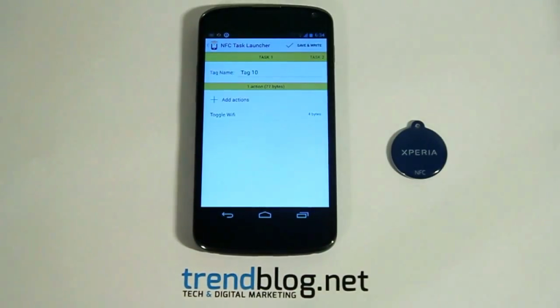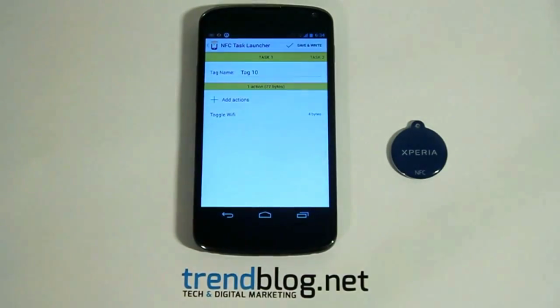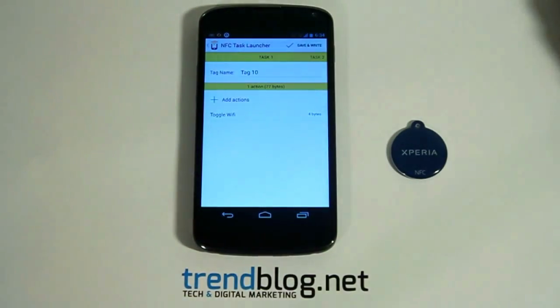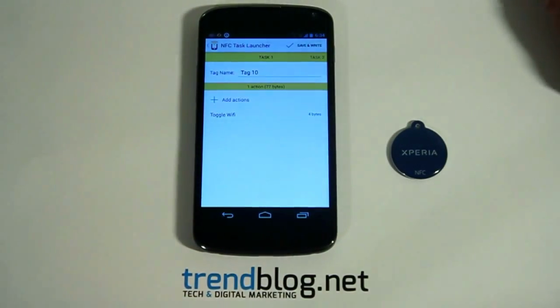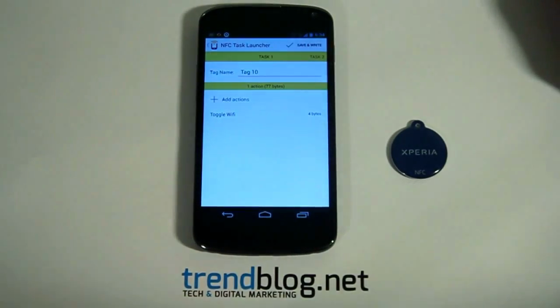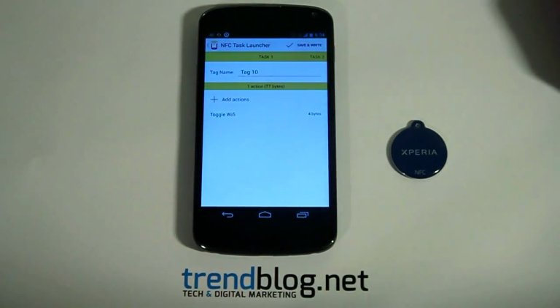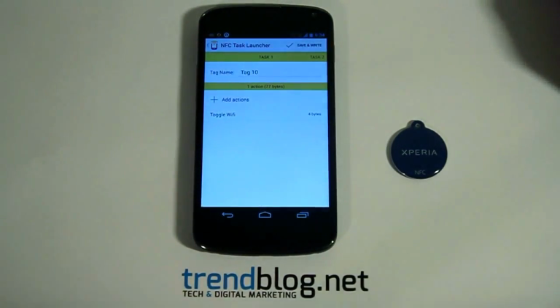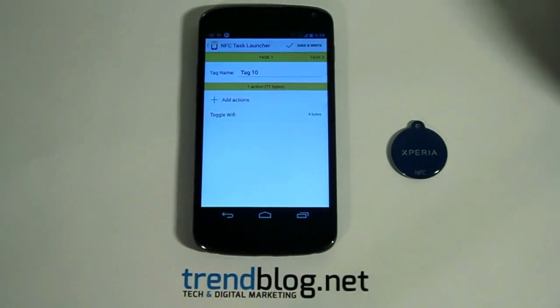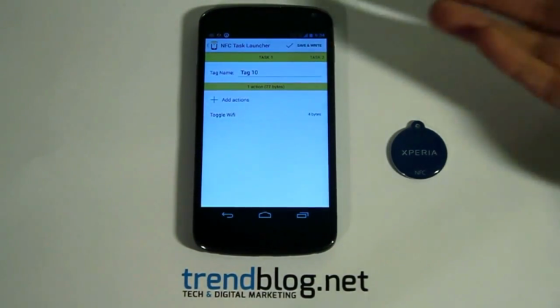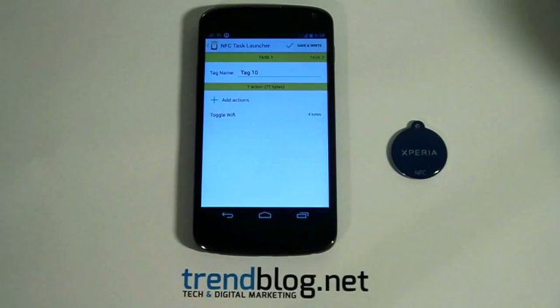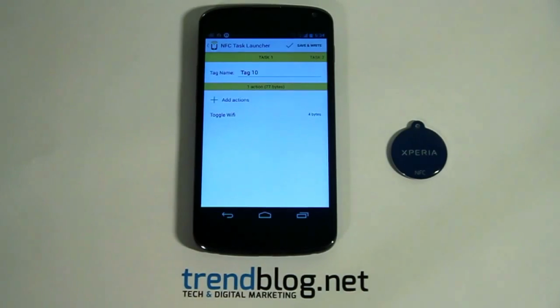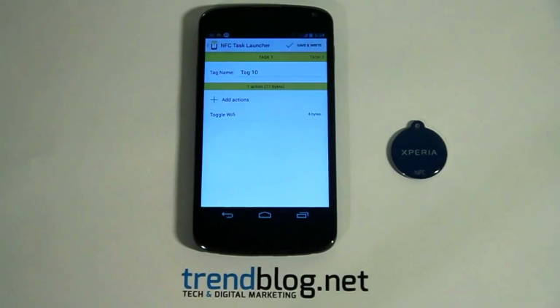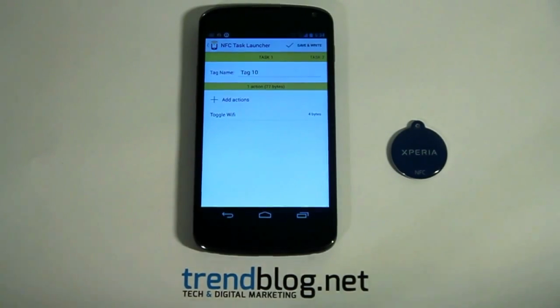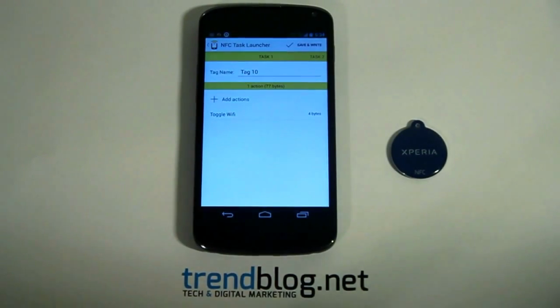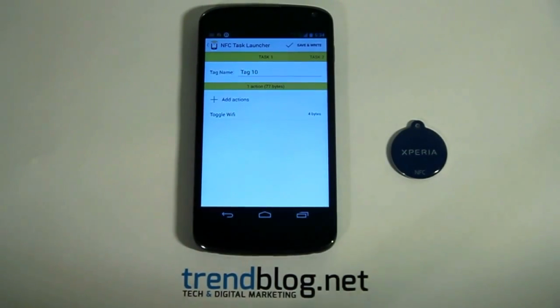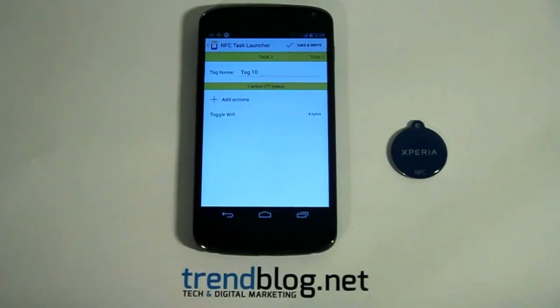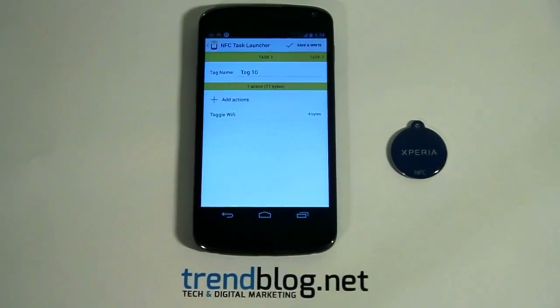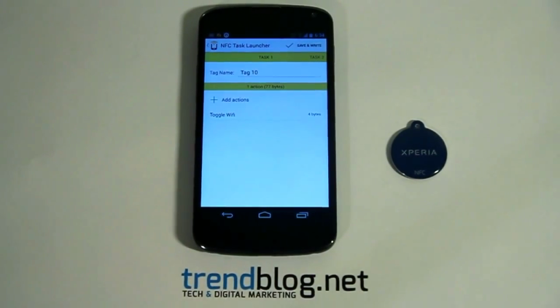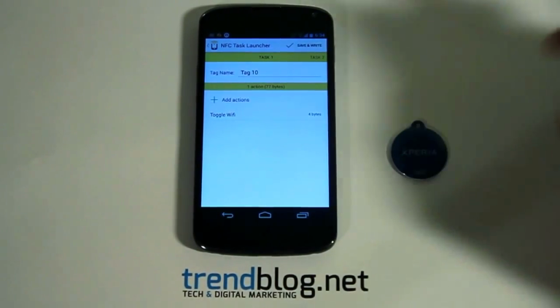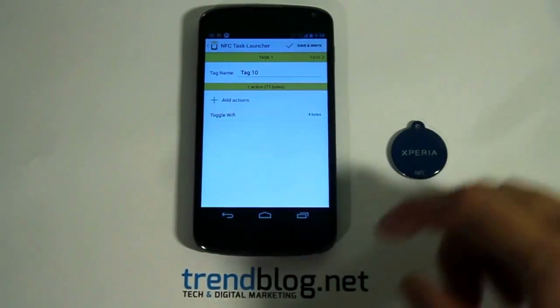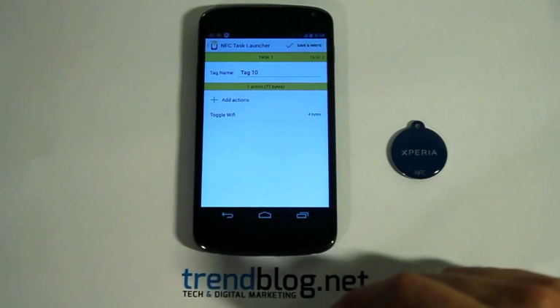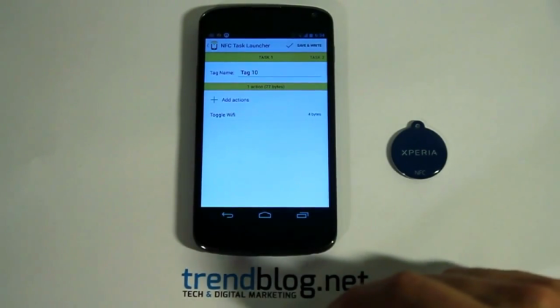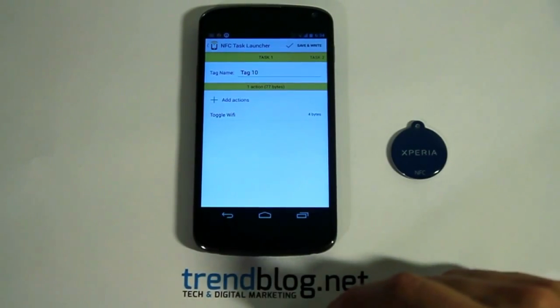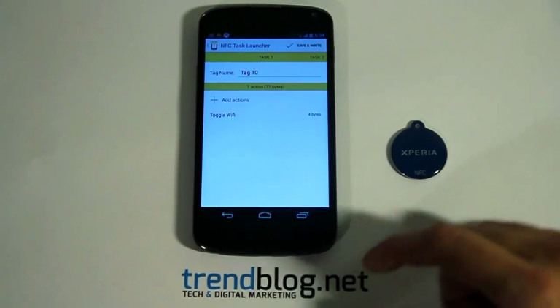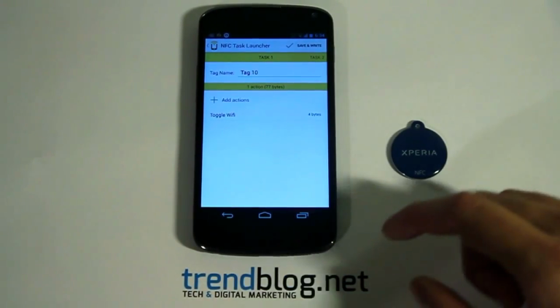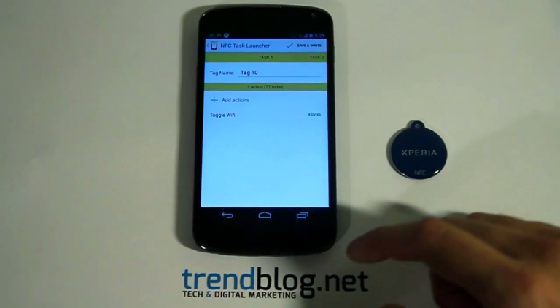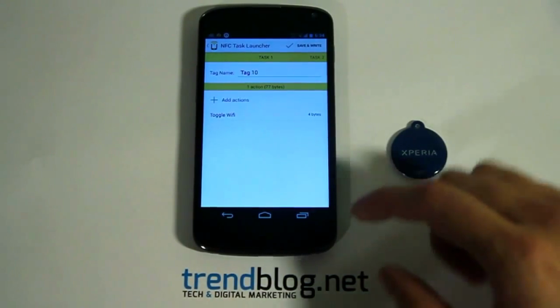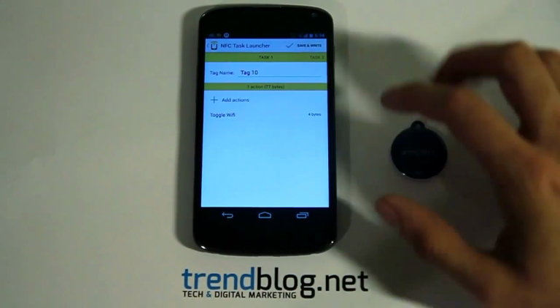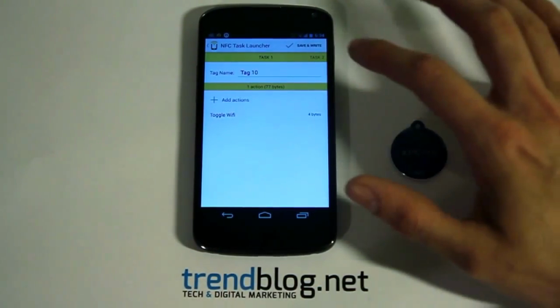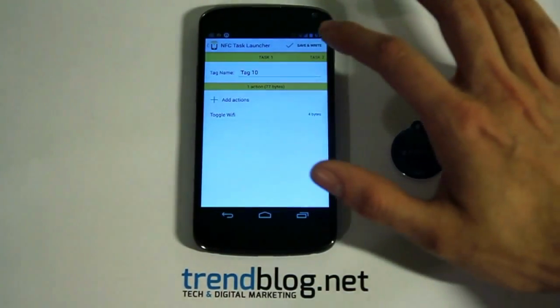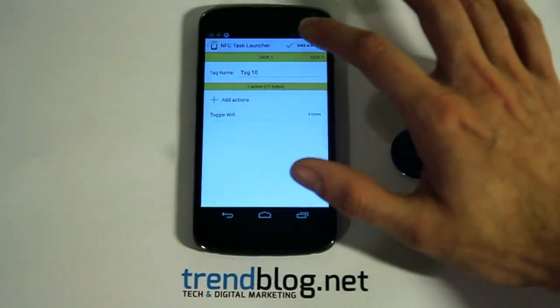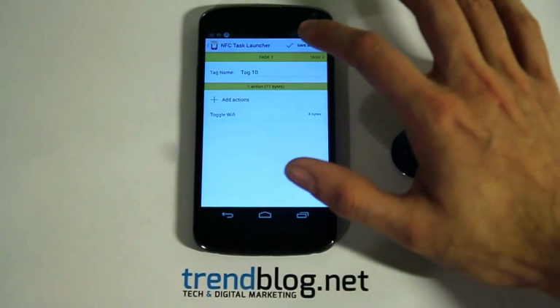If you want to, you can give your NFC tag a name, but I am going to leave it like this for now. And now I will press save and write.